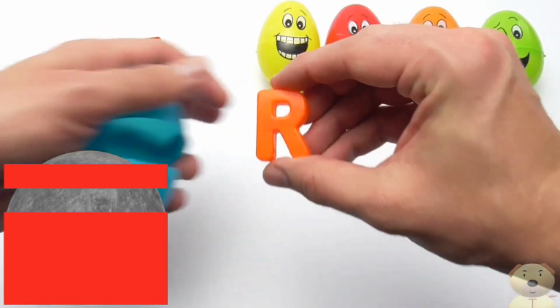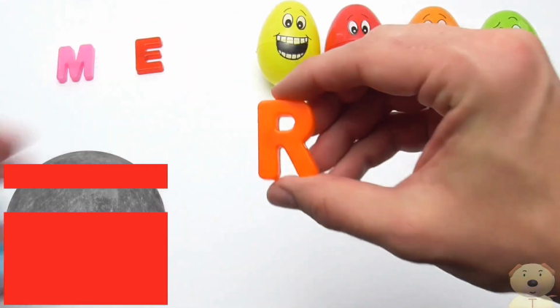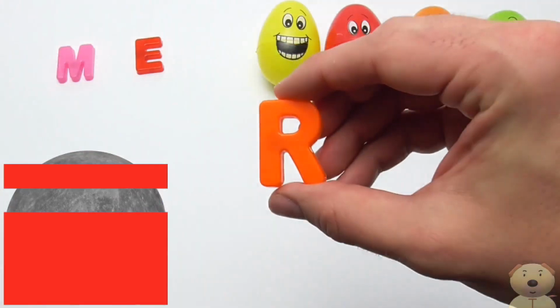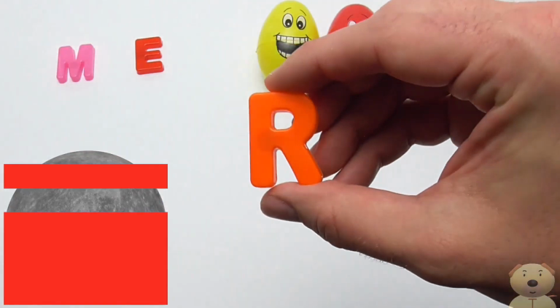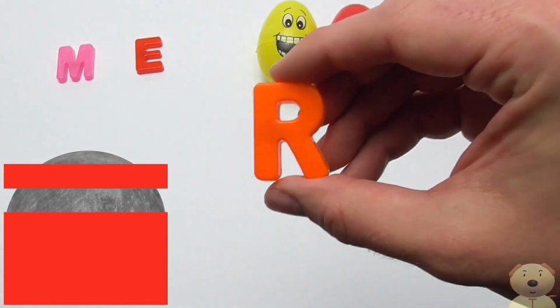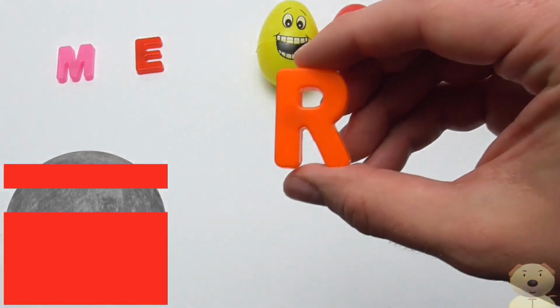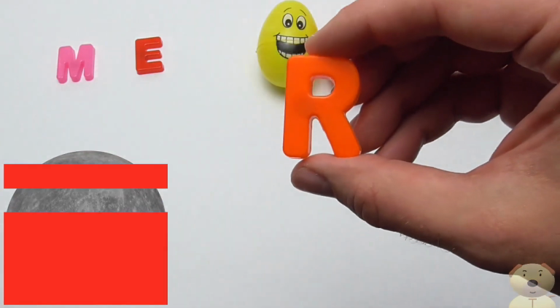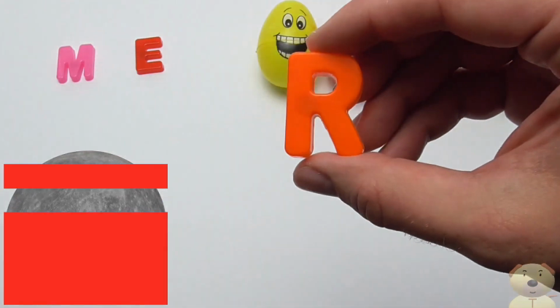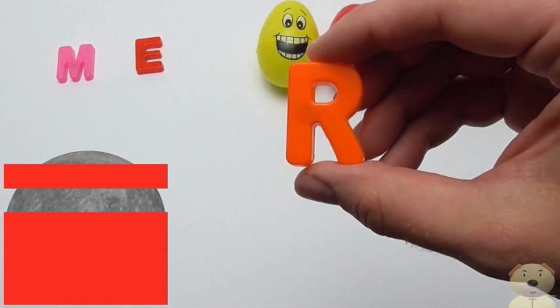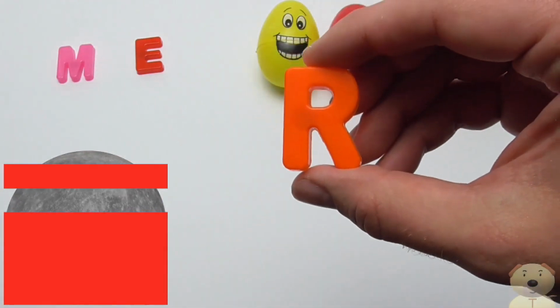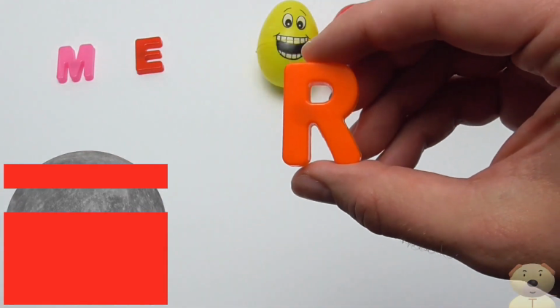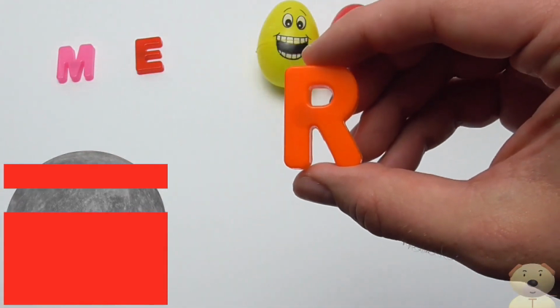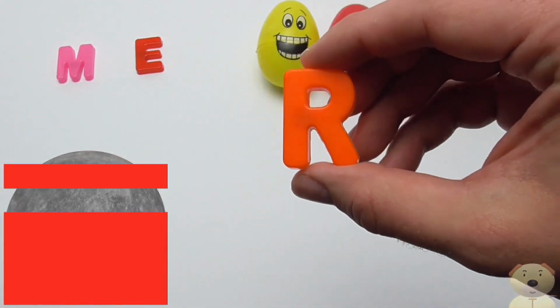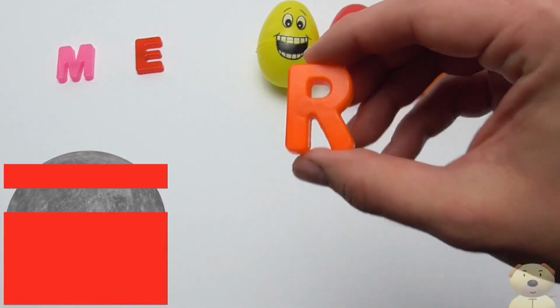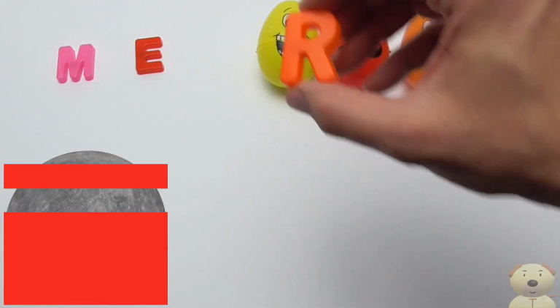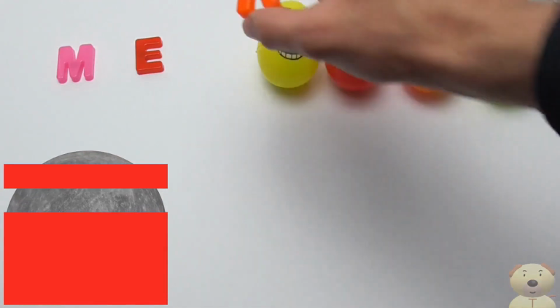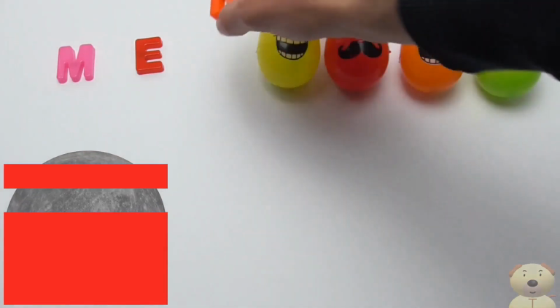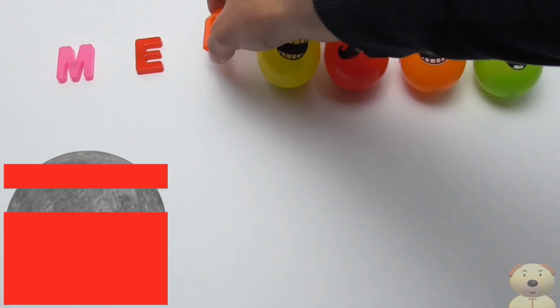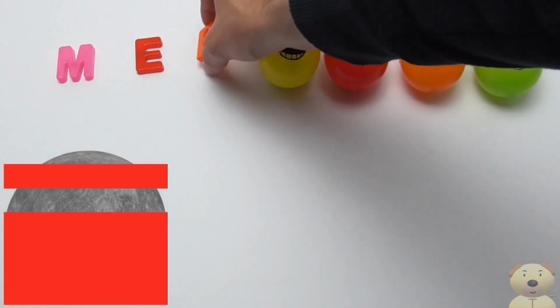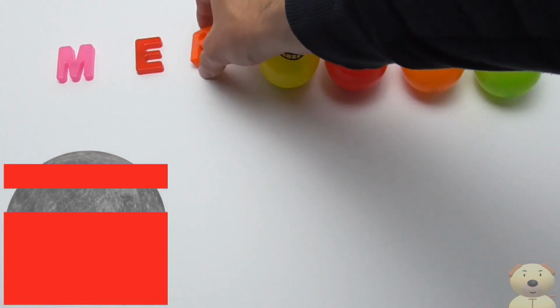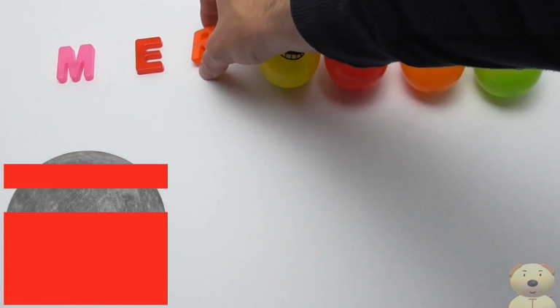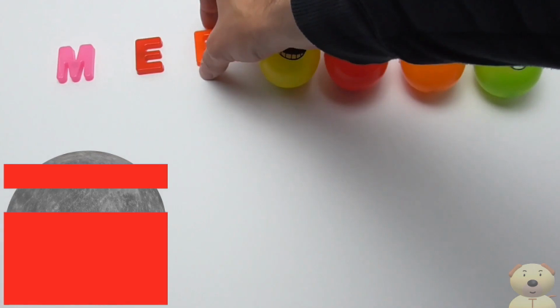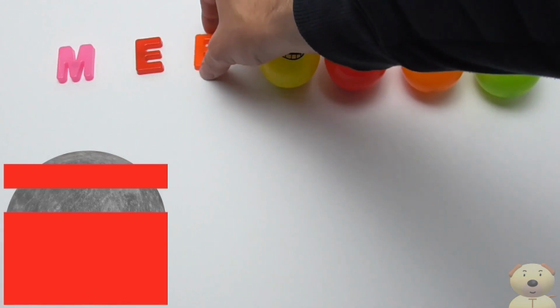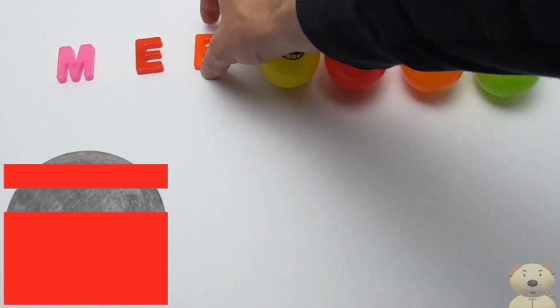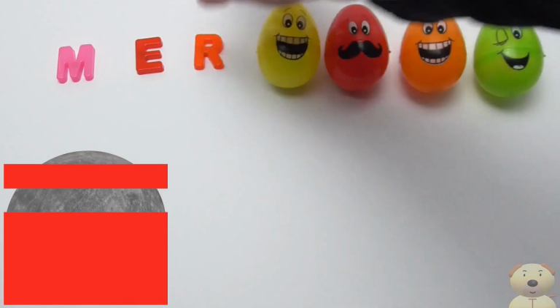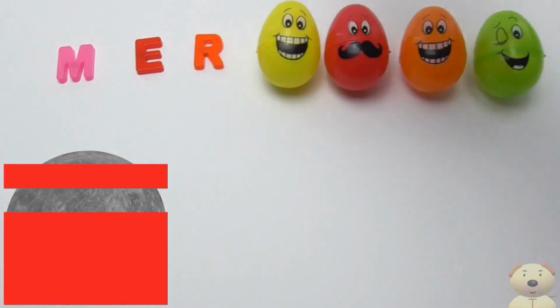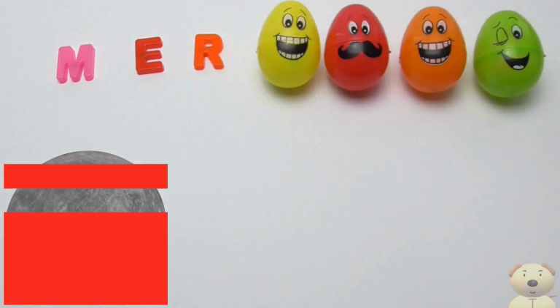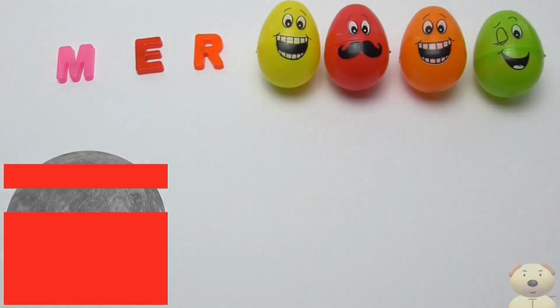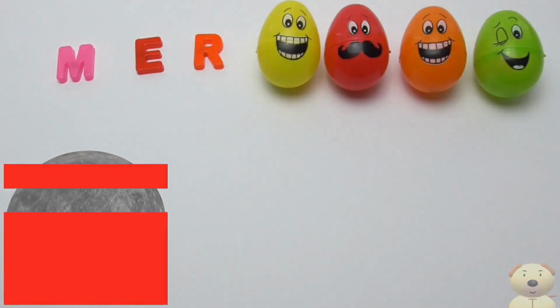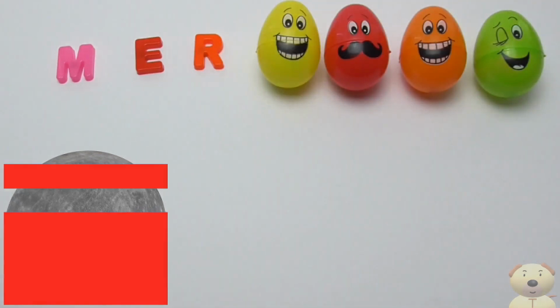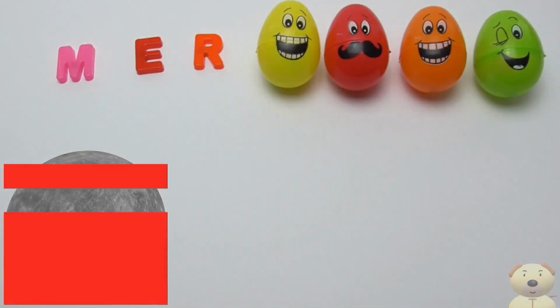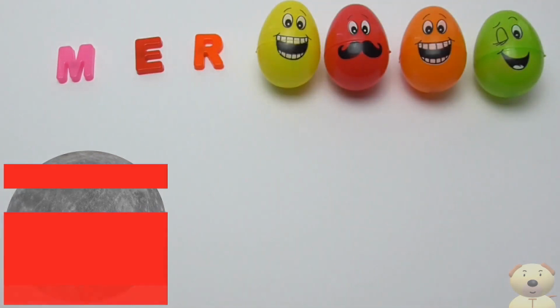R! R is for Rock. This is one of the rocky planets in our solar system.